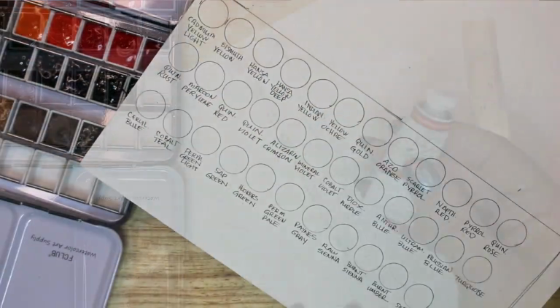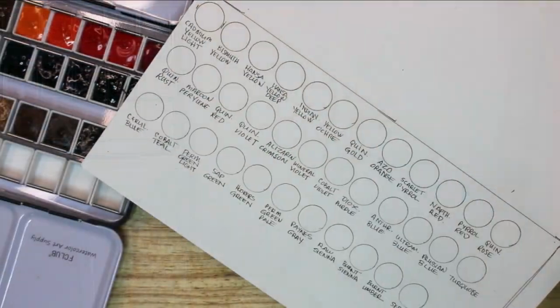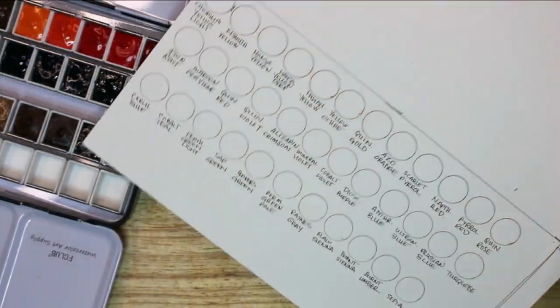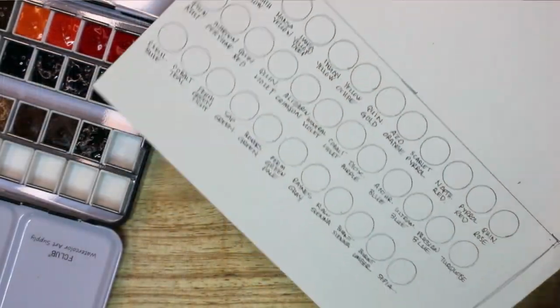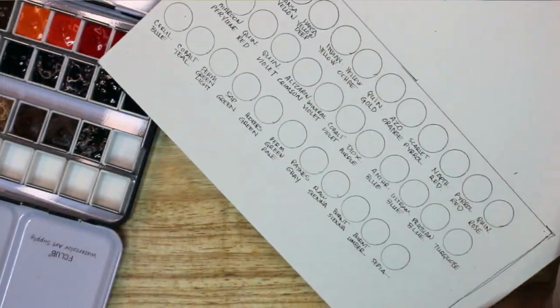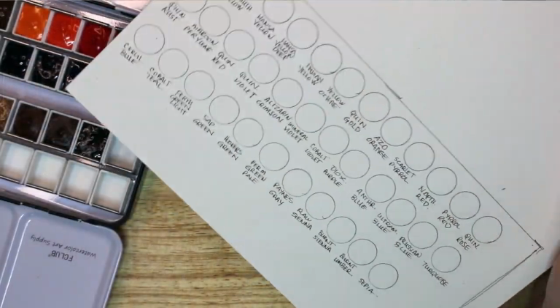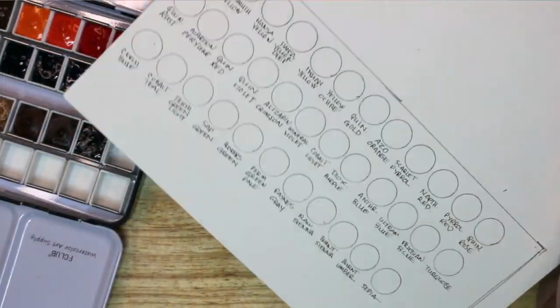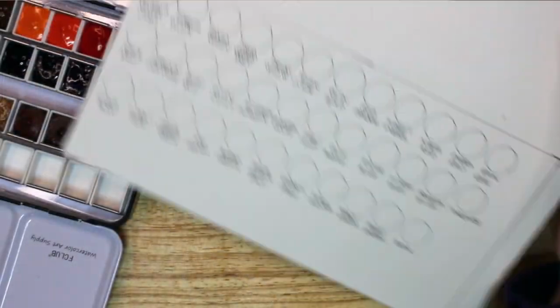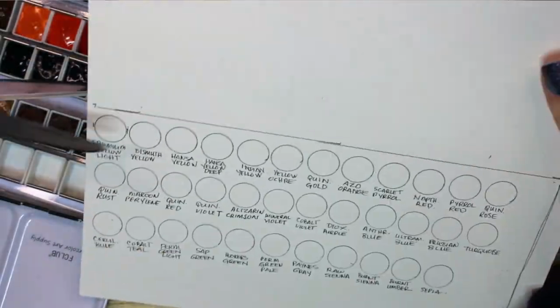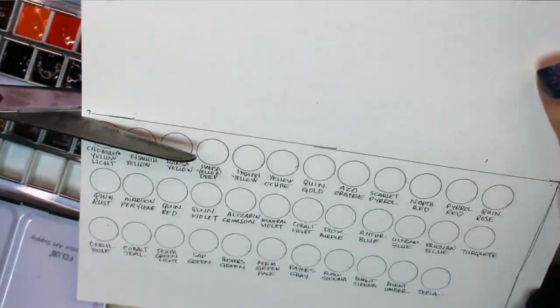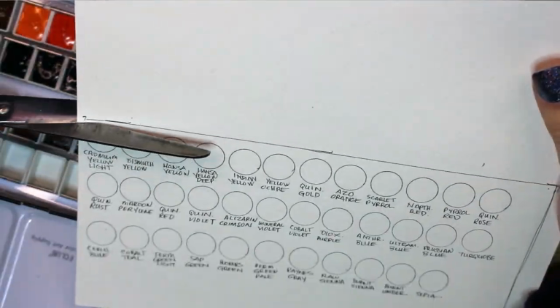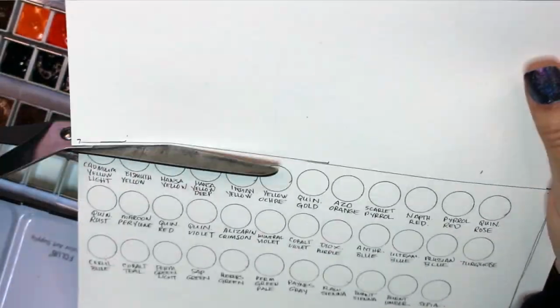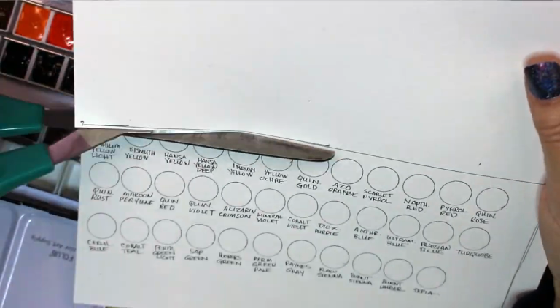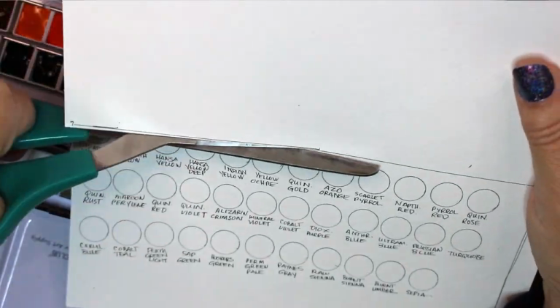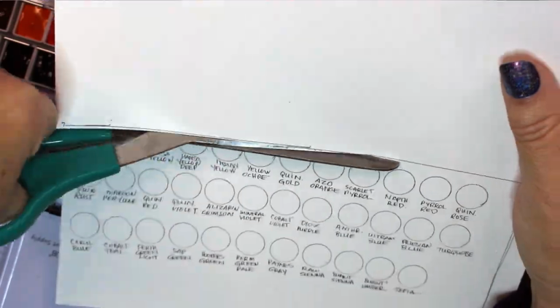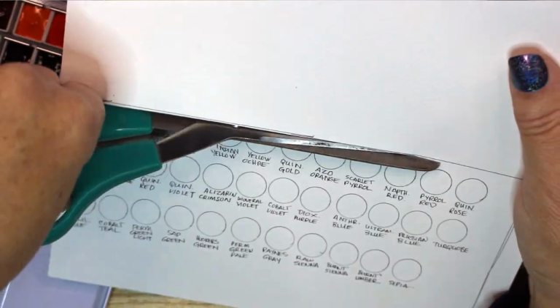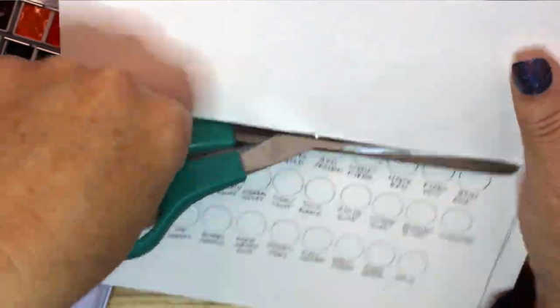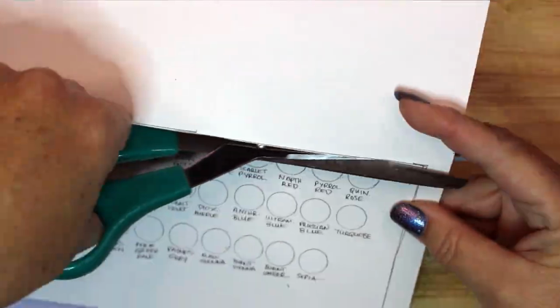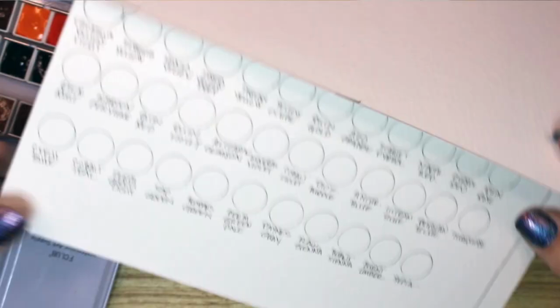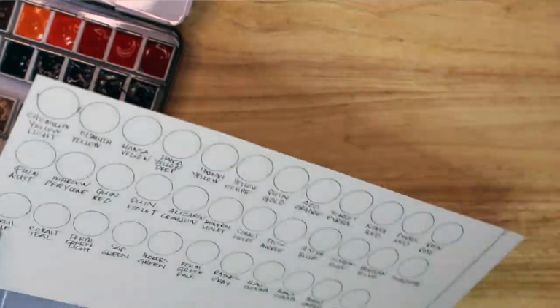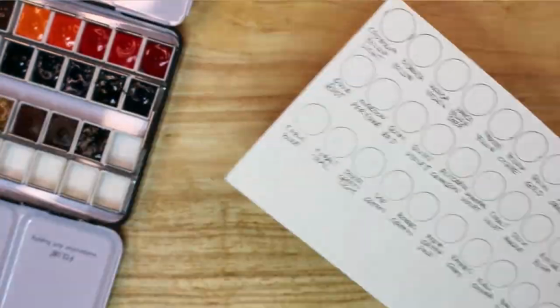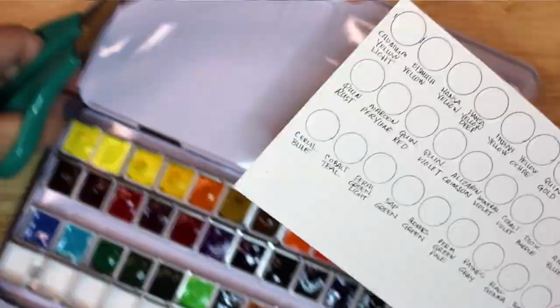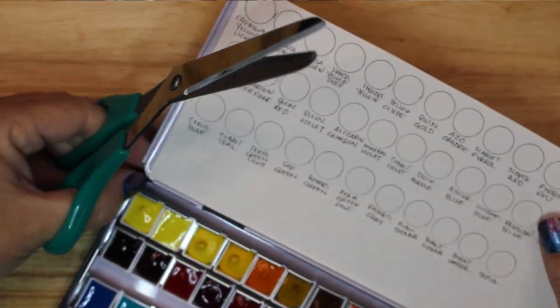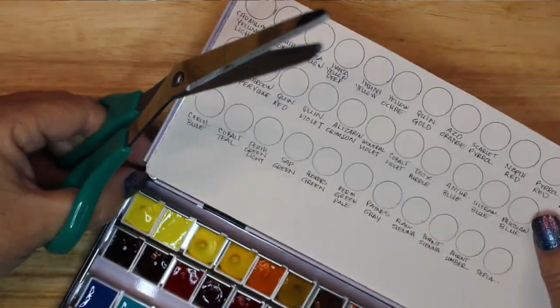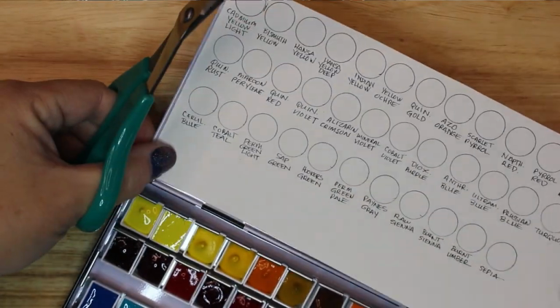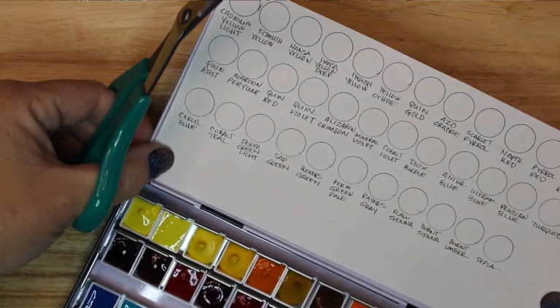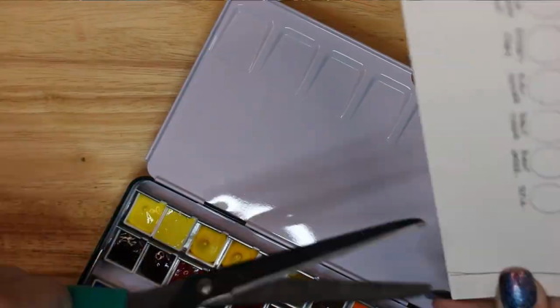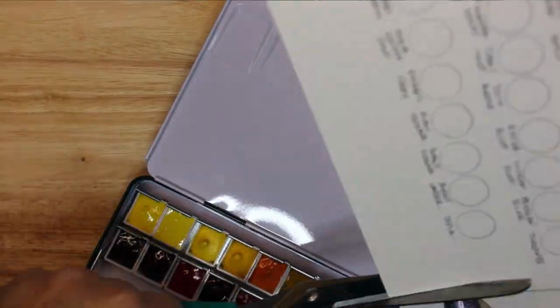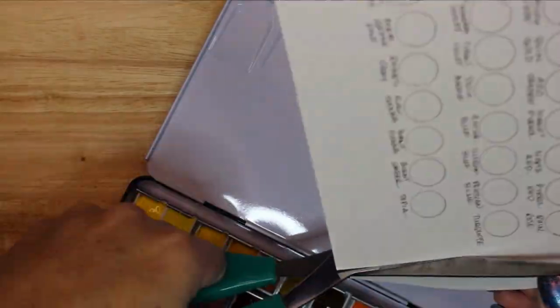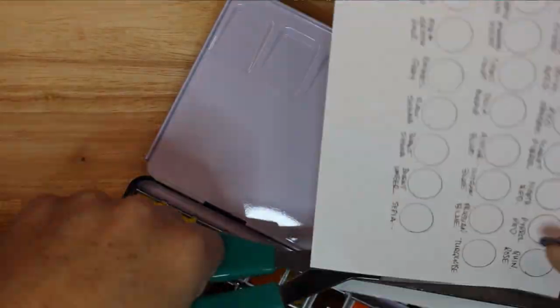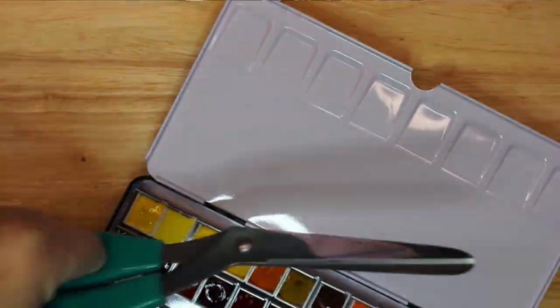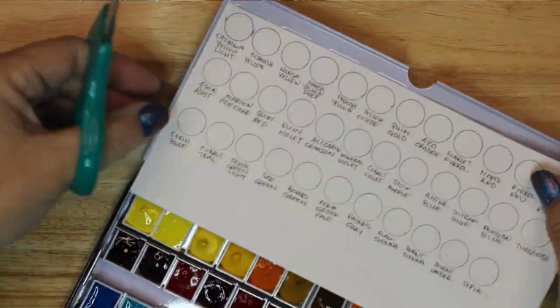With all the color names written out, I trimmed out the color key to fit inside the palette lid.